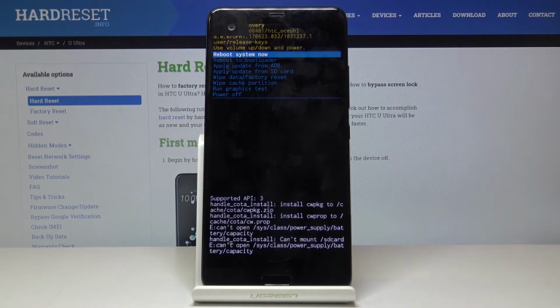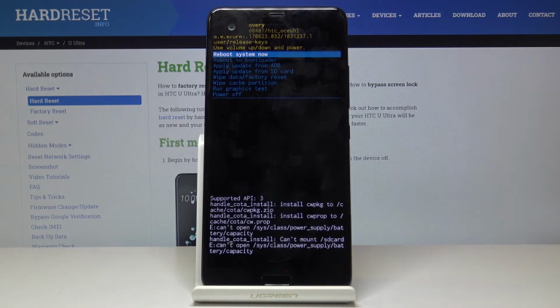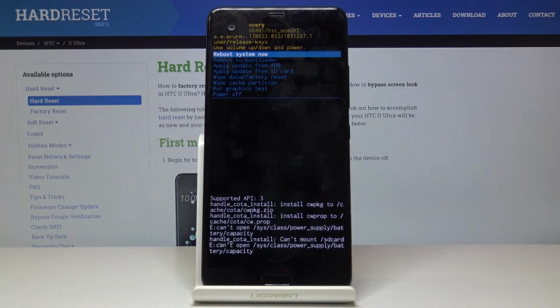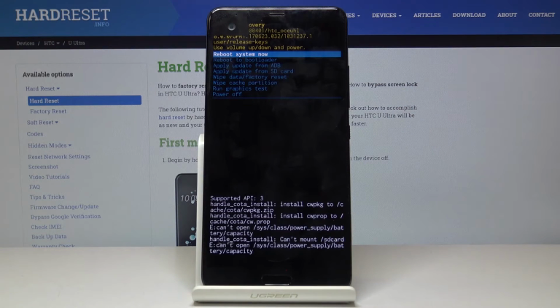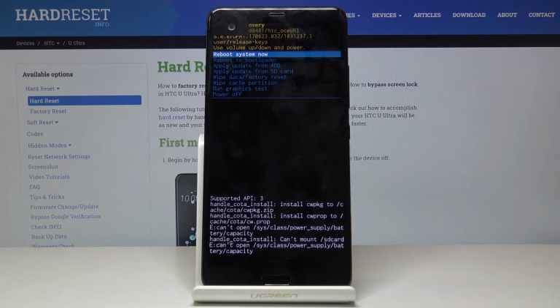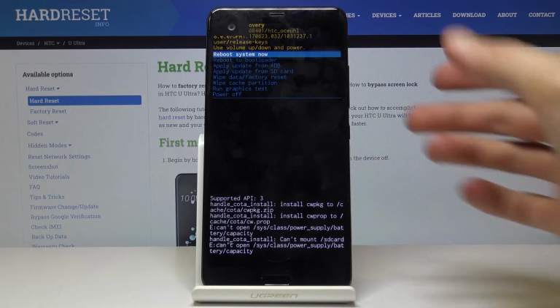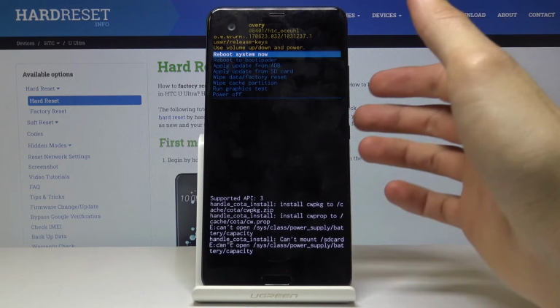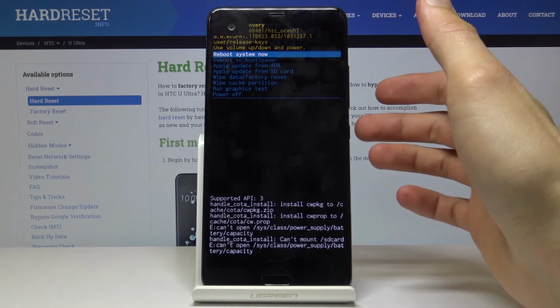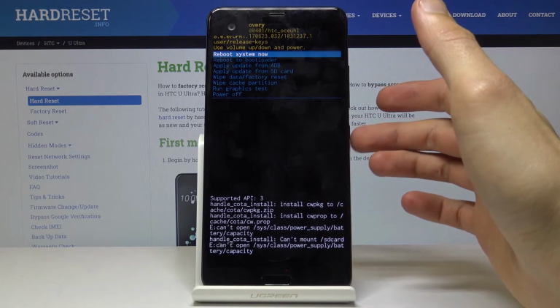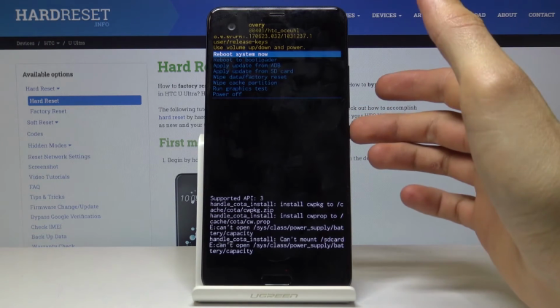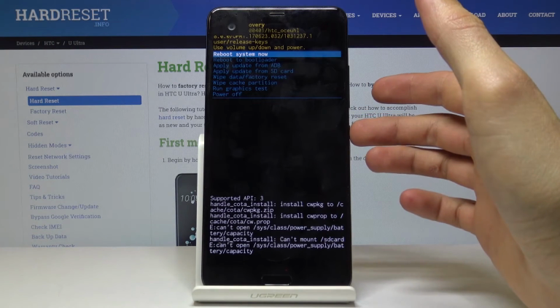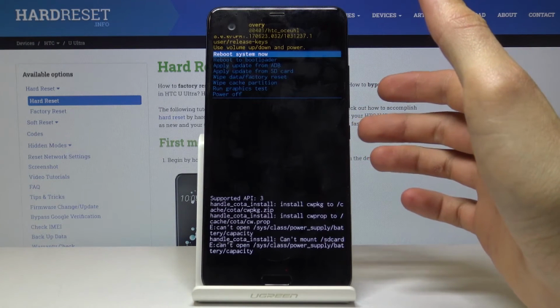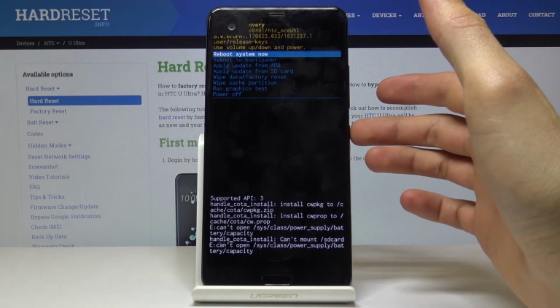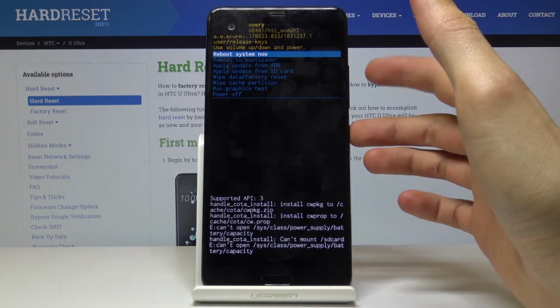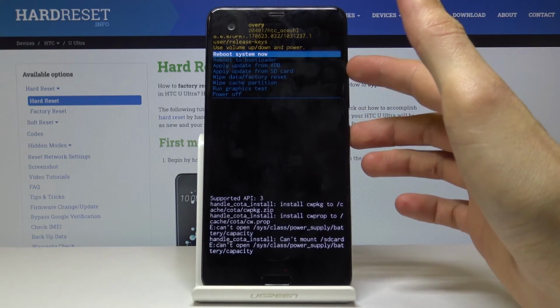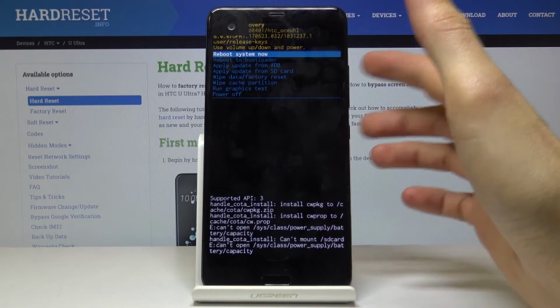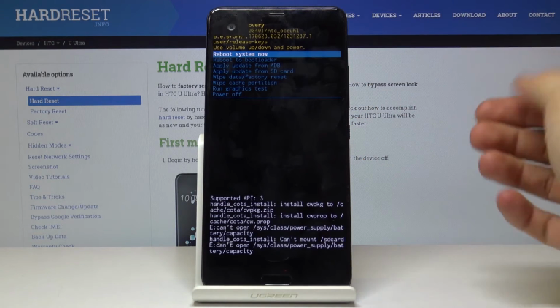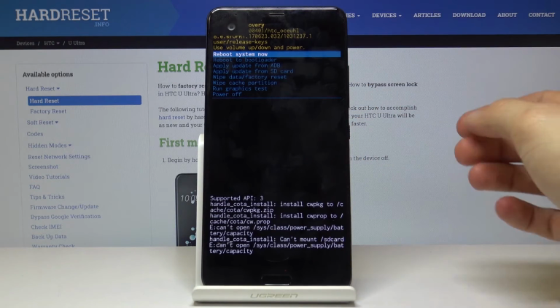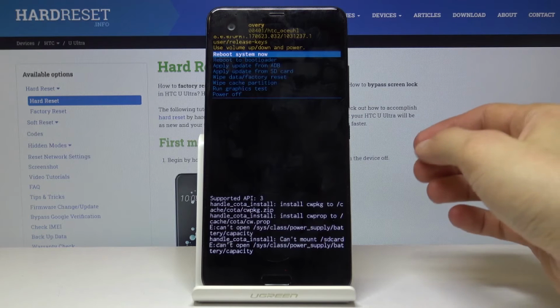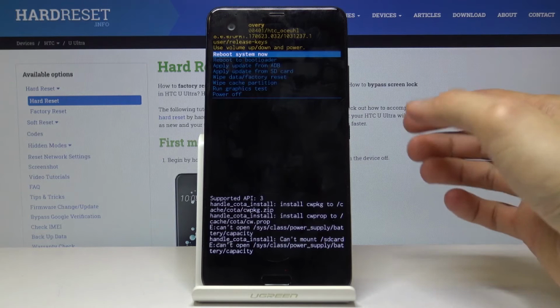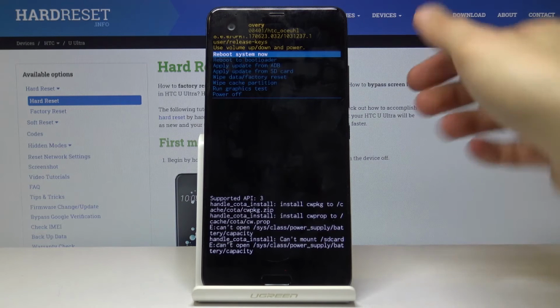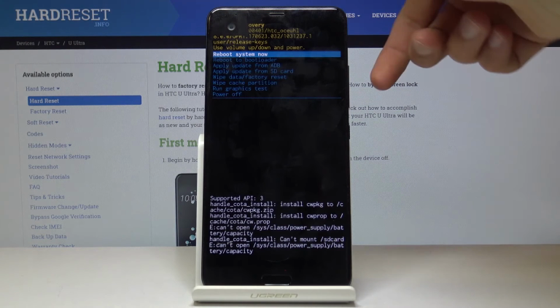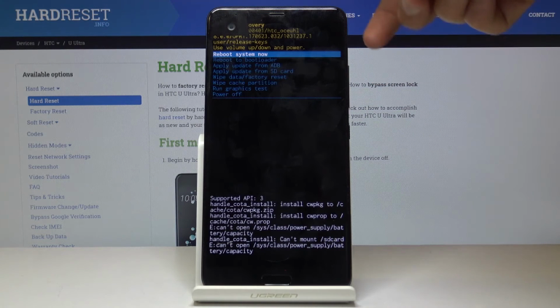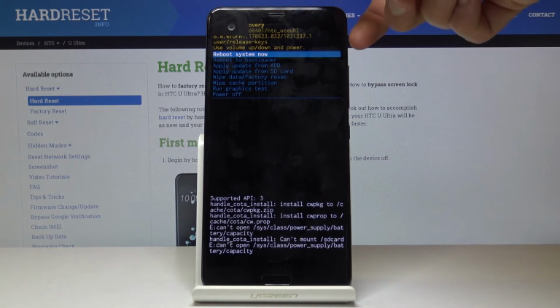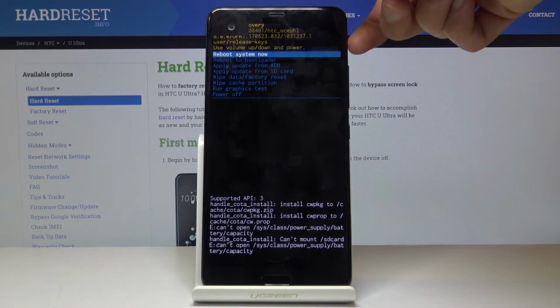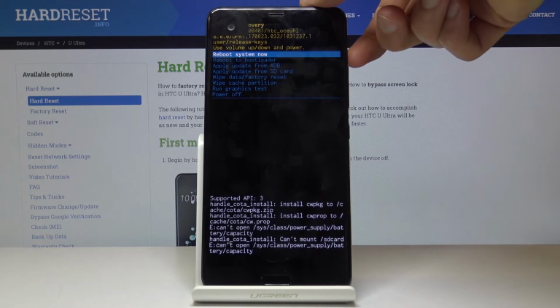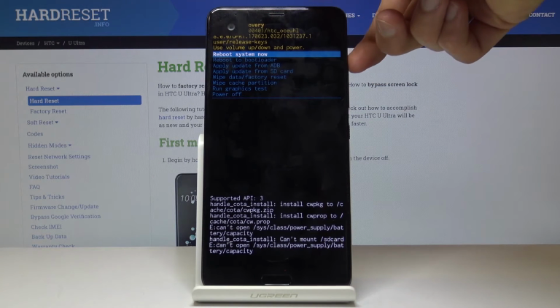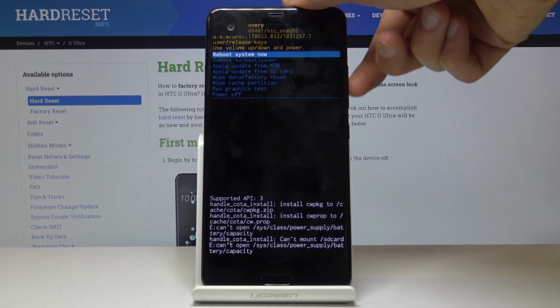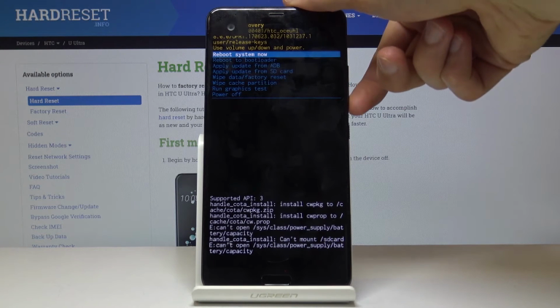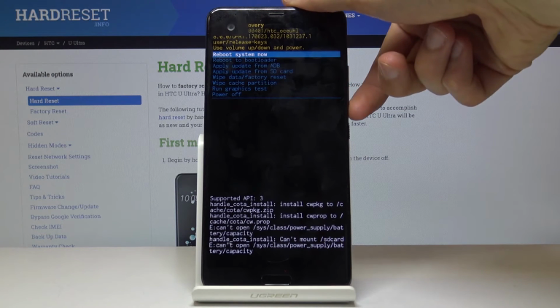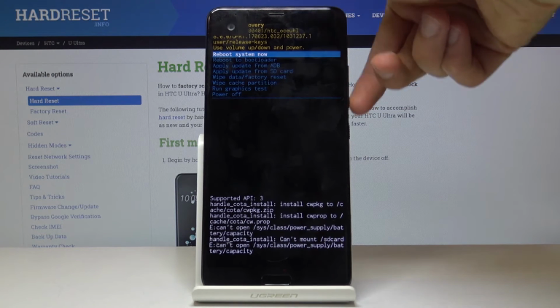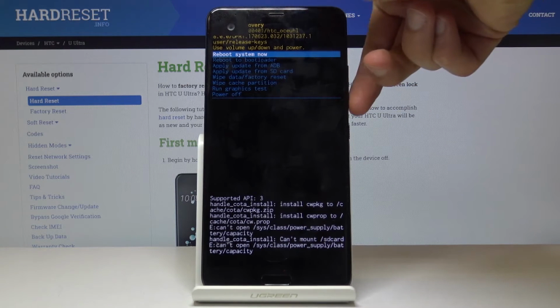So when you see that logo, all you need to do is press the power key and press volume up like I did. And we're now in the recovery mode.